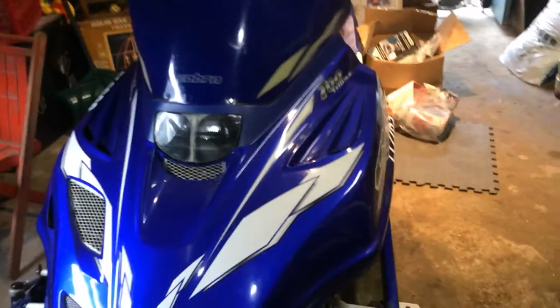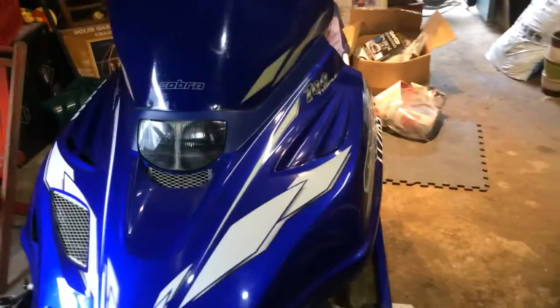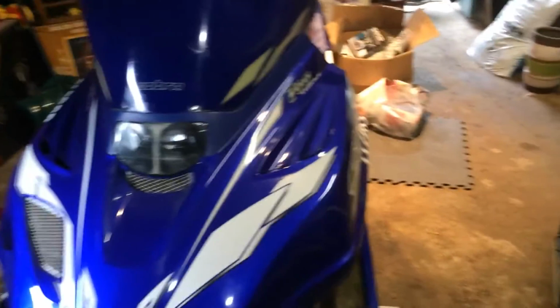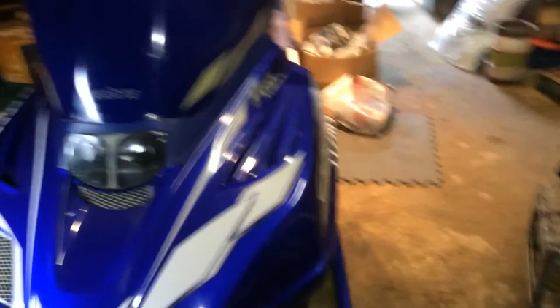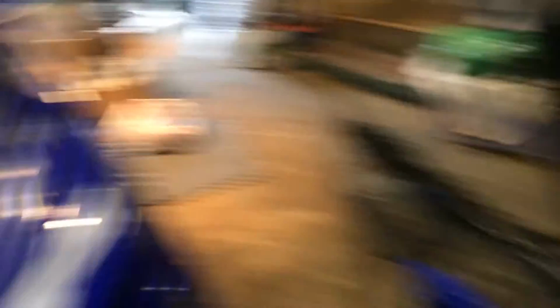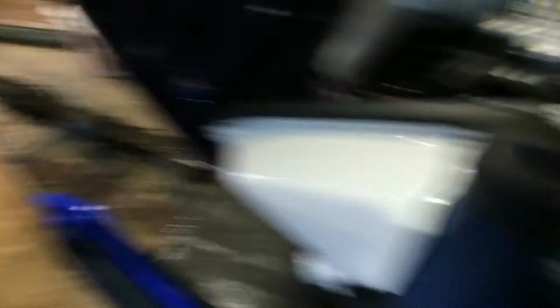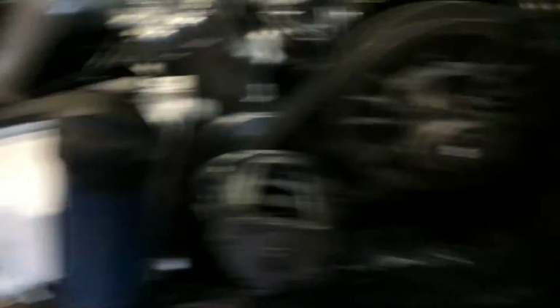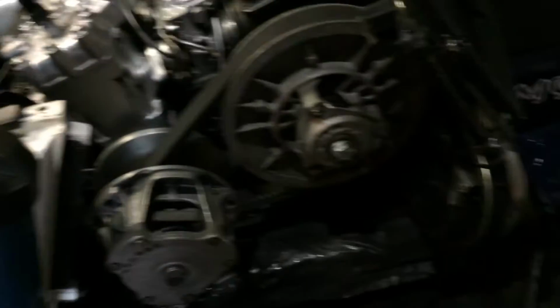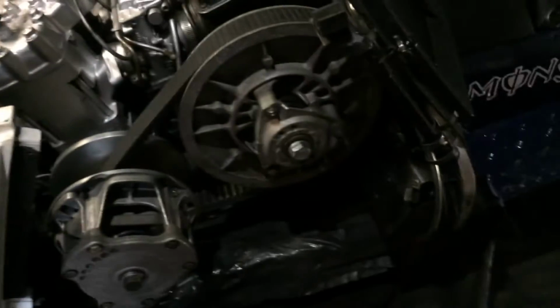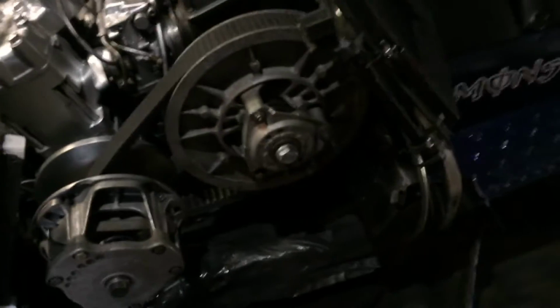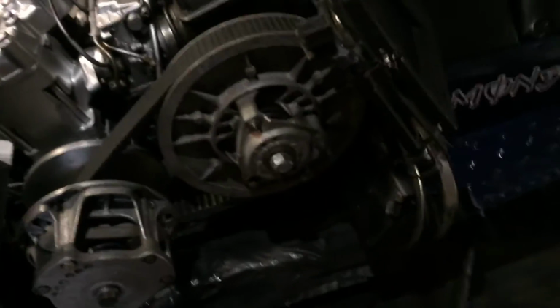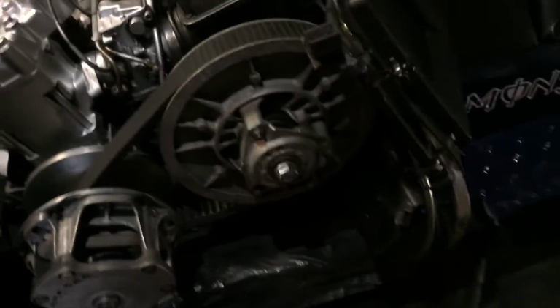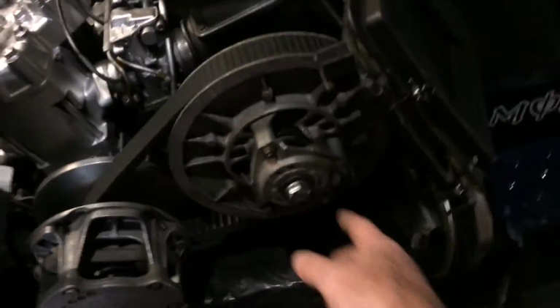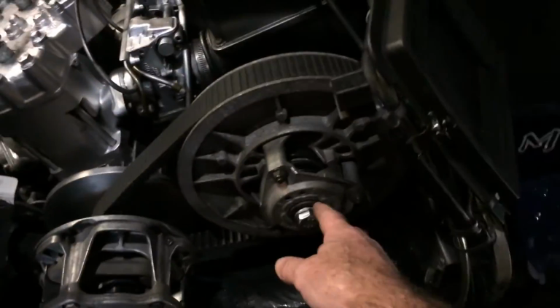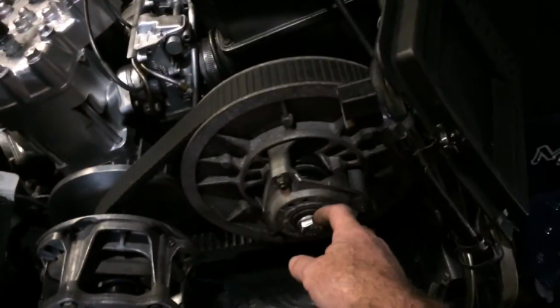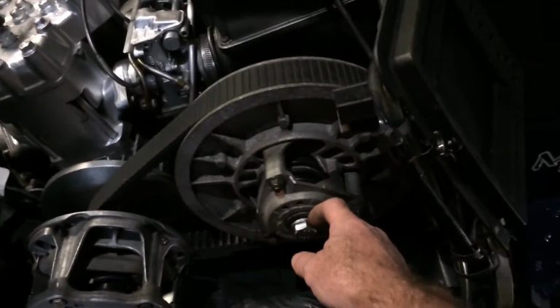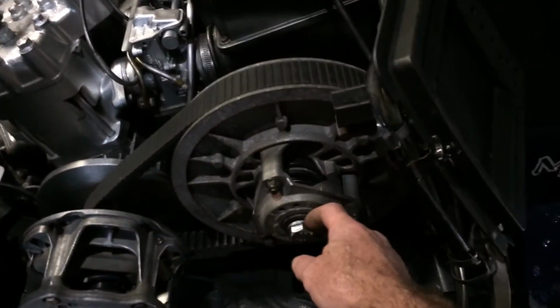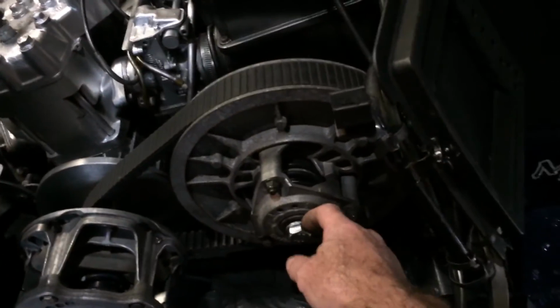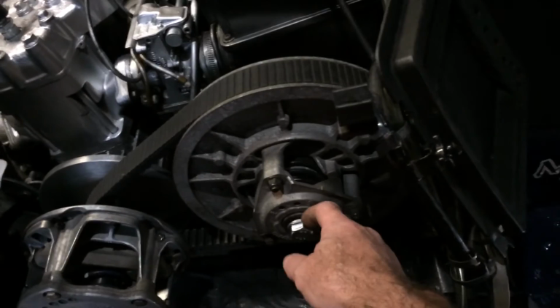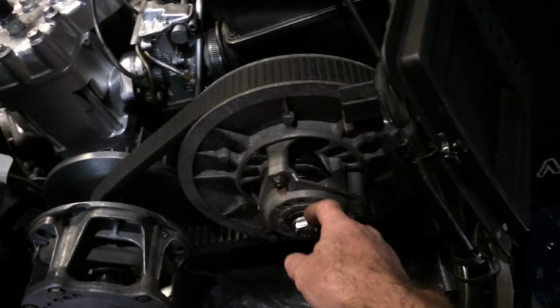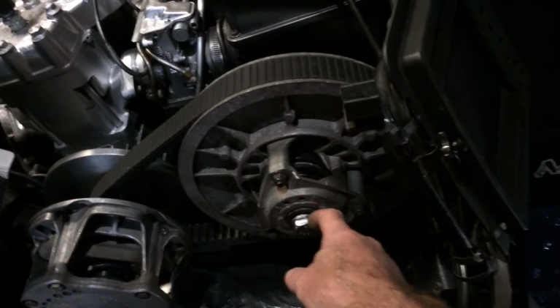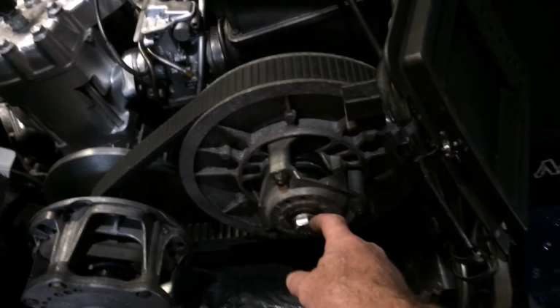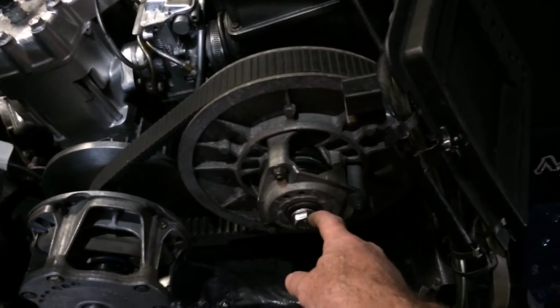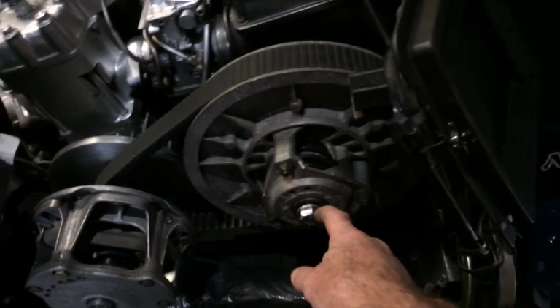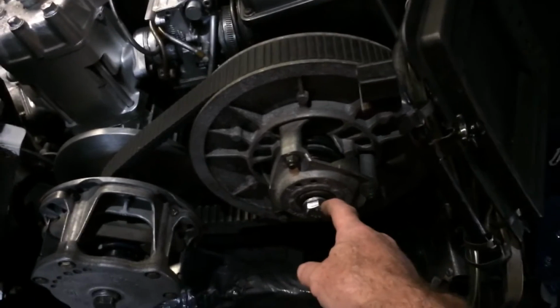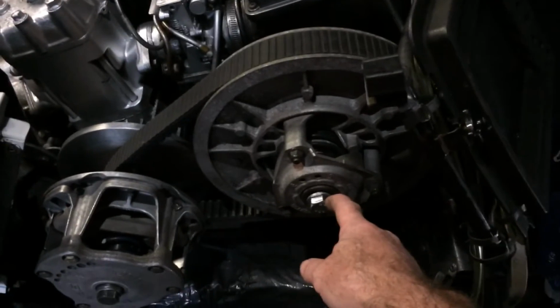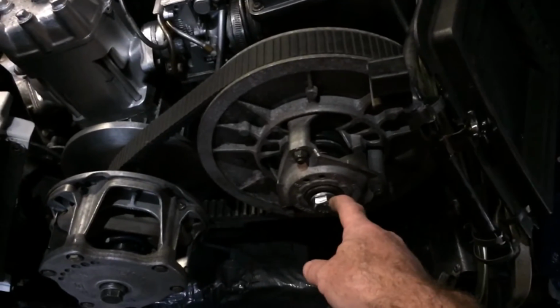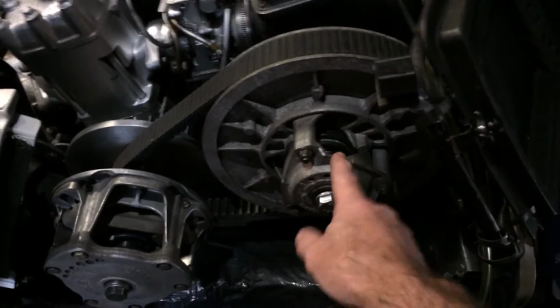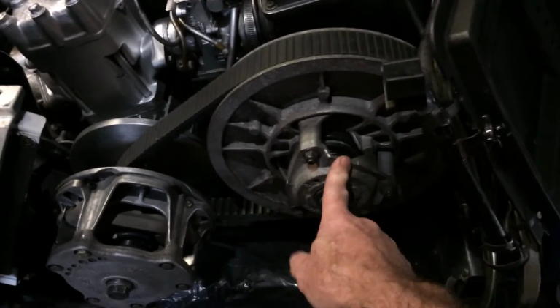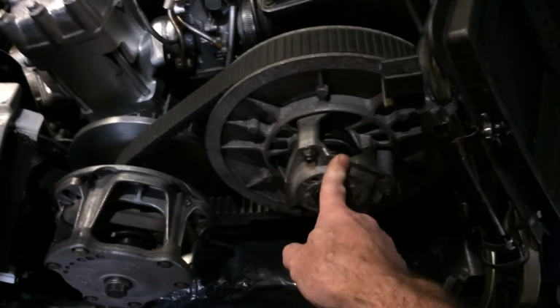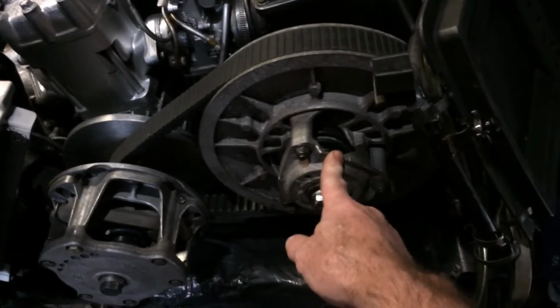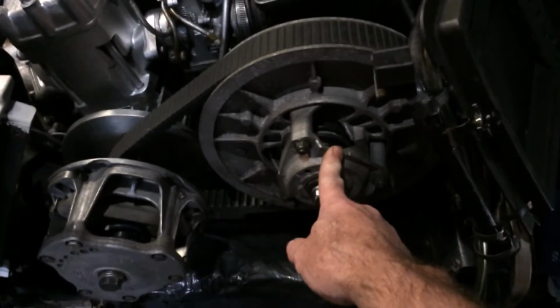I've got to cut the spacer down to about an inch and a half, maybe a little longer. This is a direct fit — it goes right on.